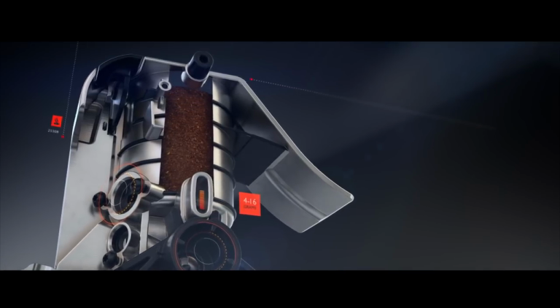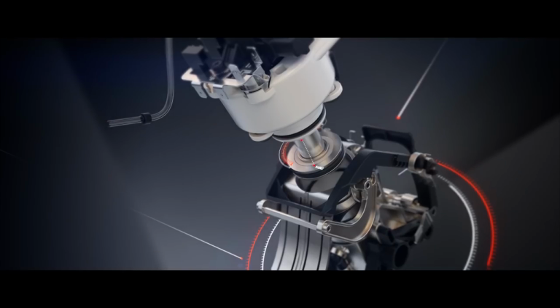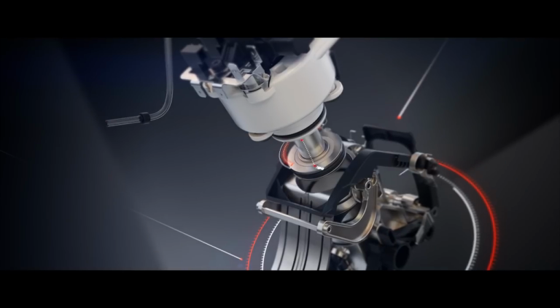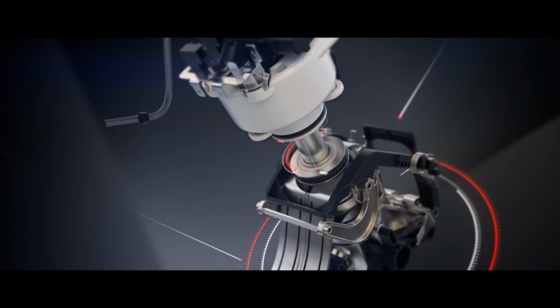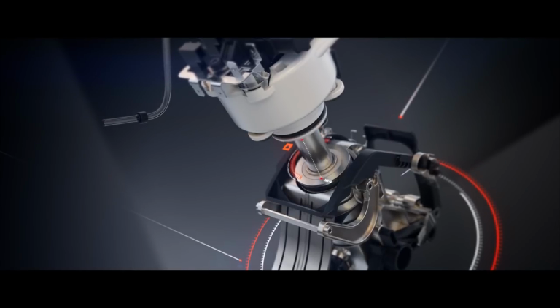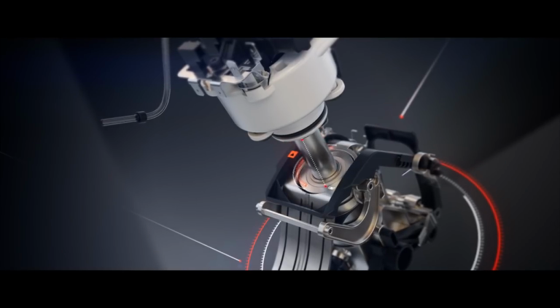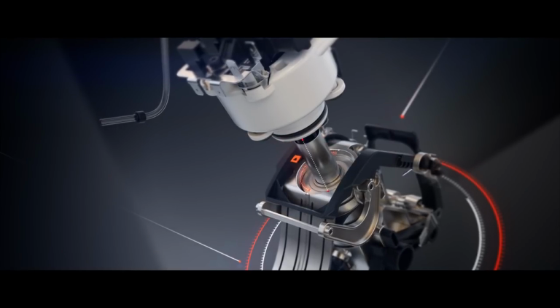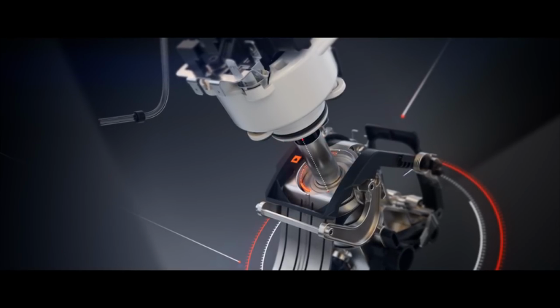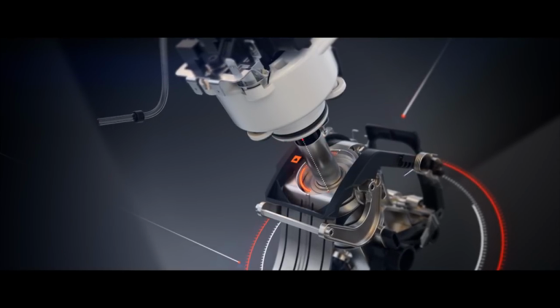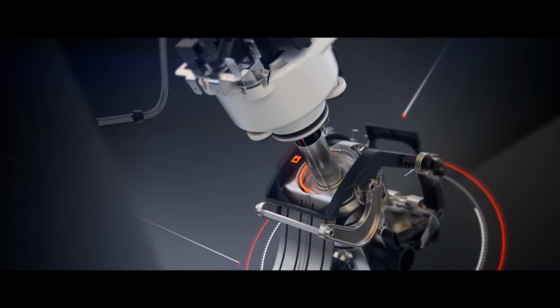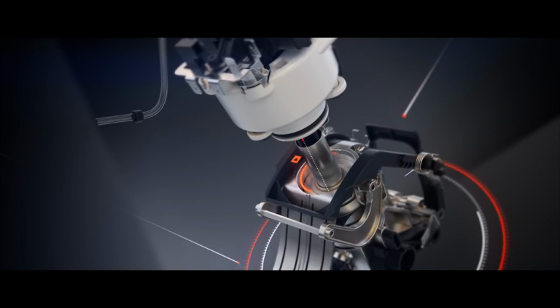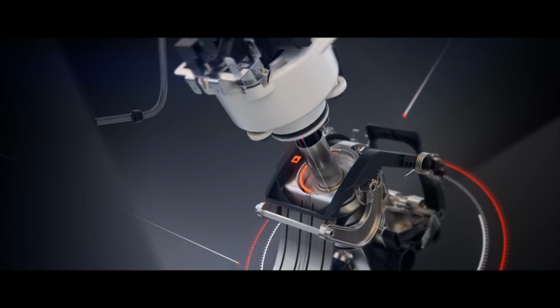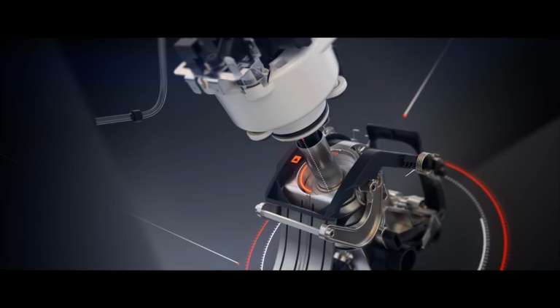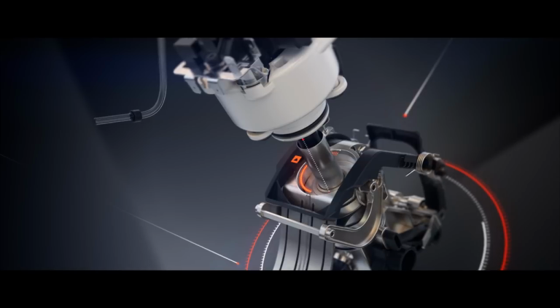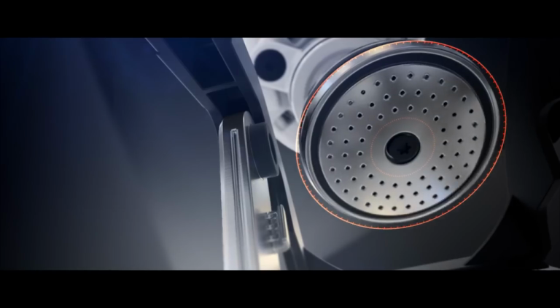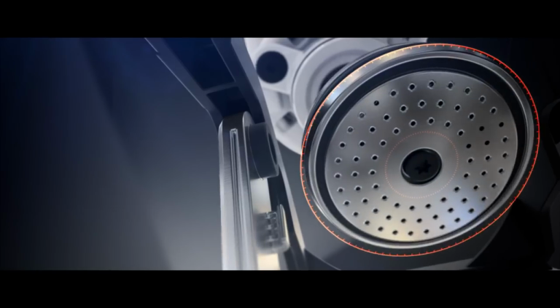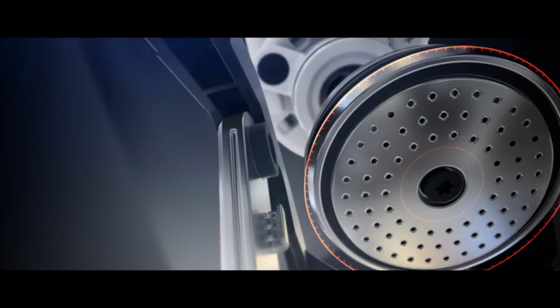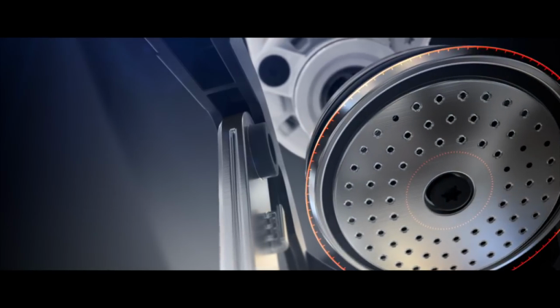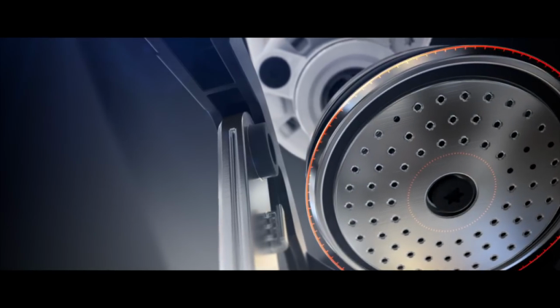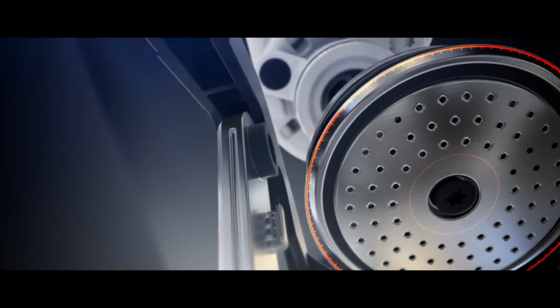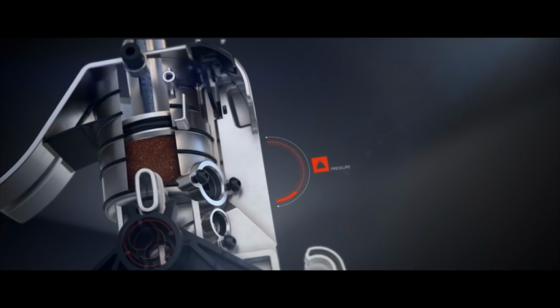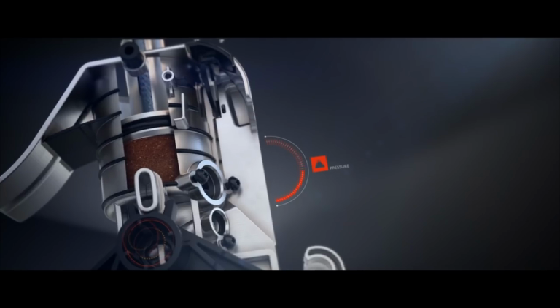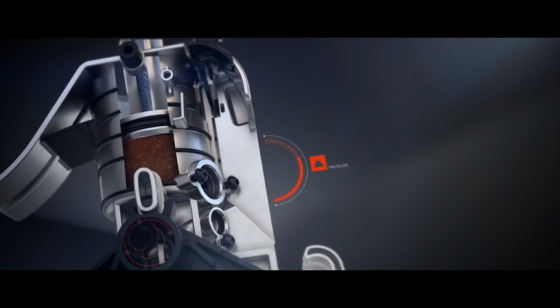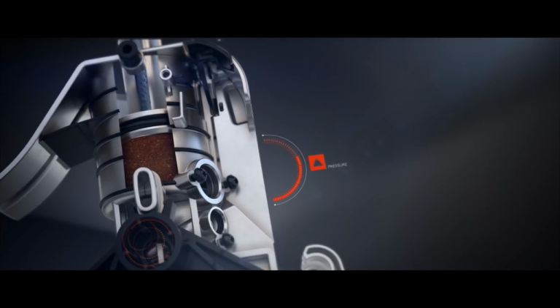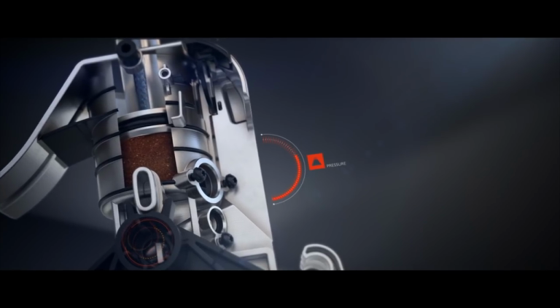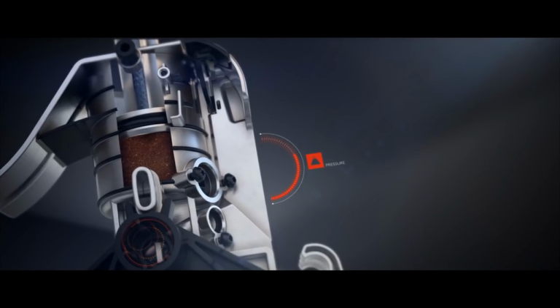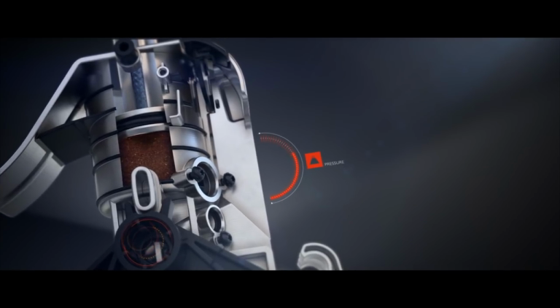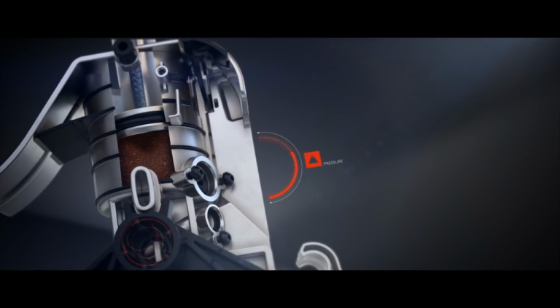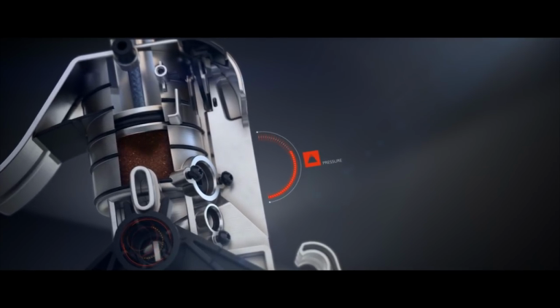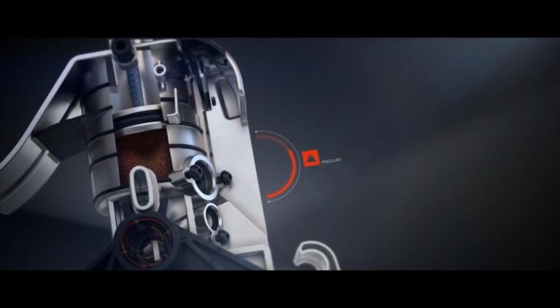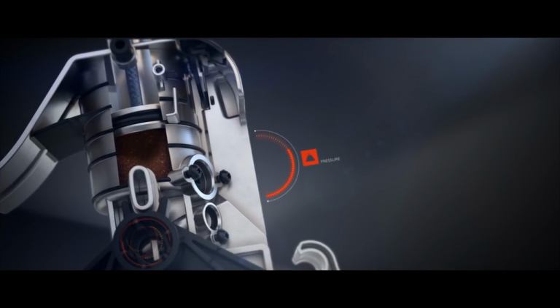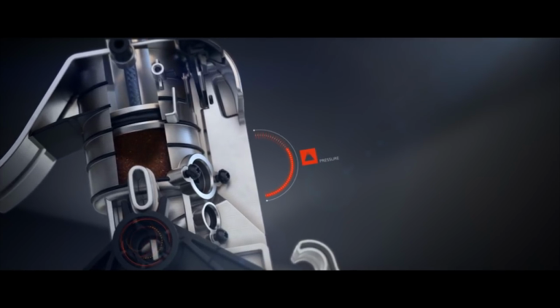The hydraulic tamper presses the coffee firmly together, like a real barista does, to ensure an excellent coffee extraction.